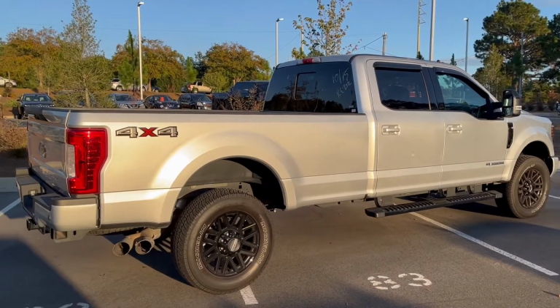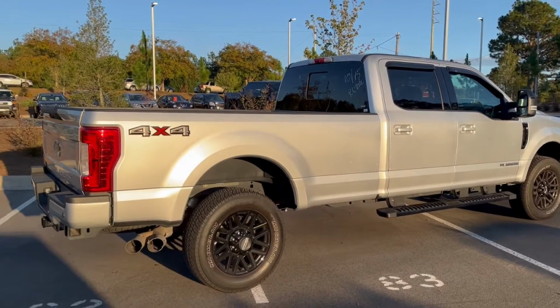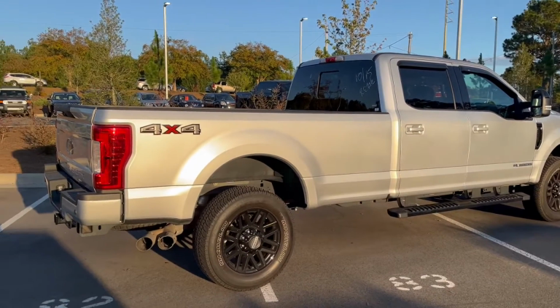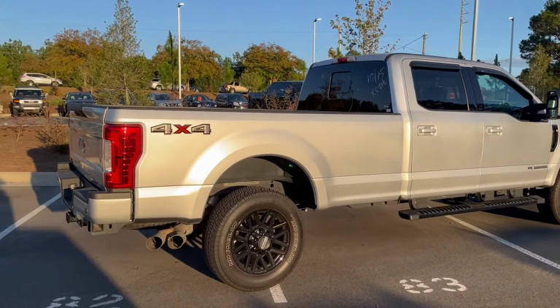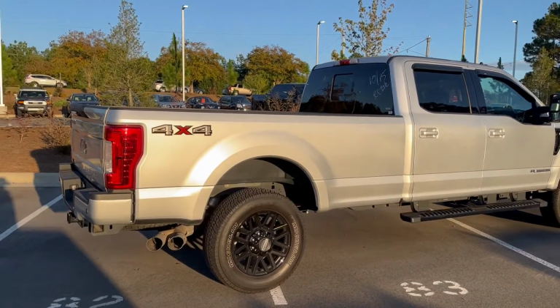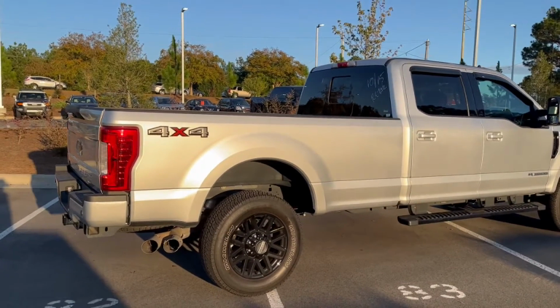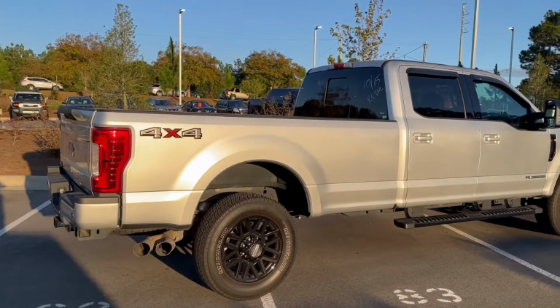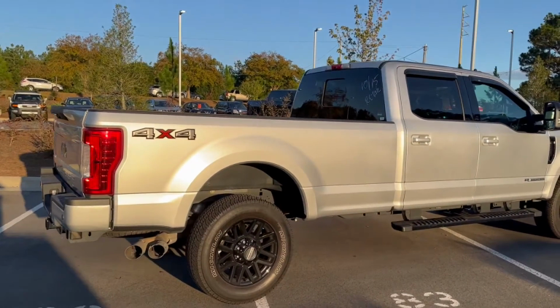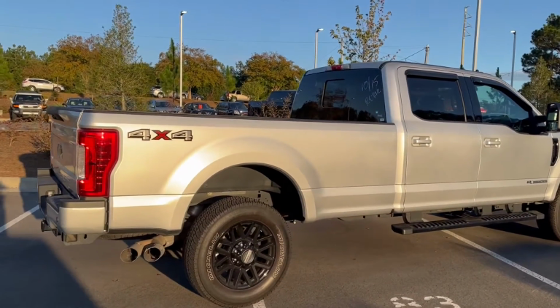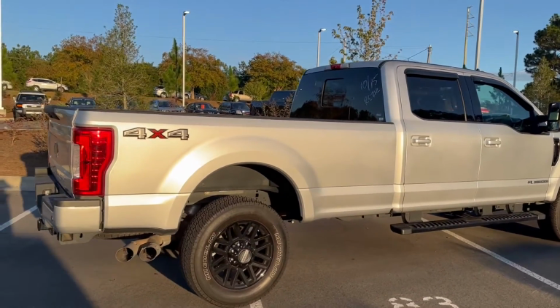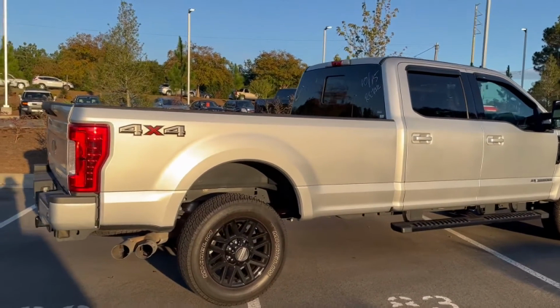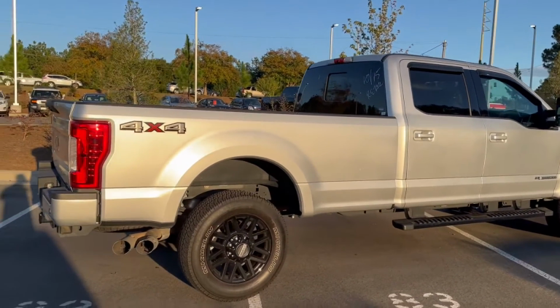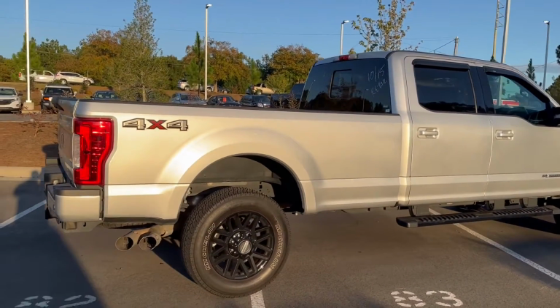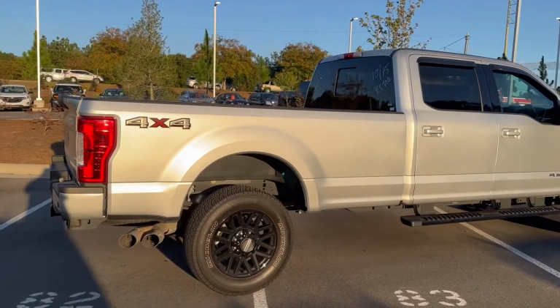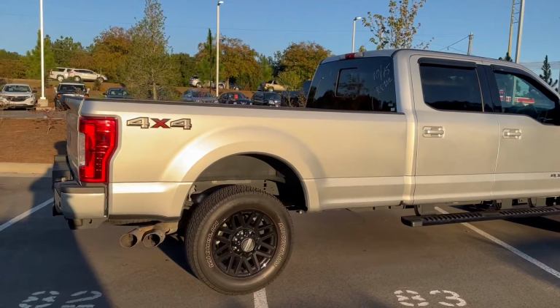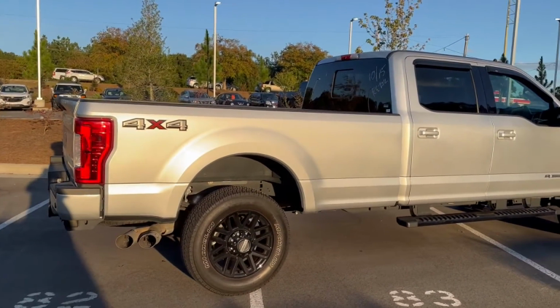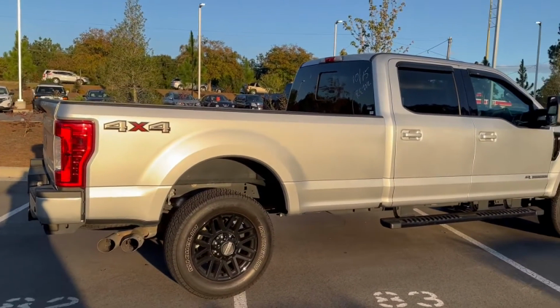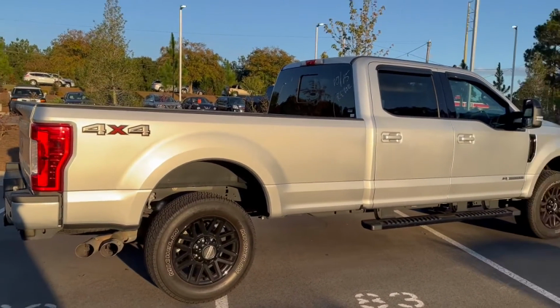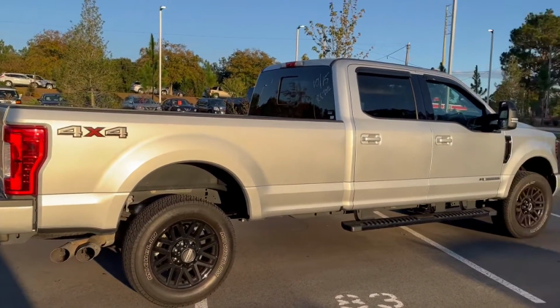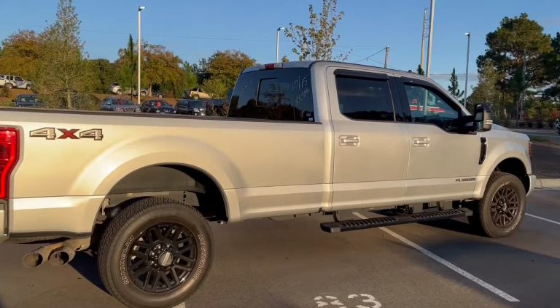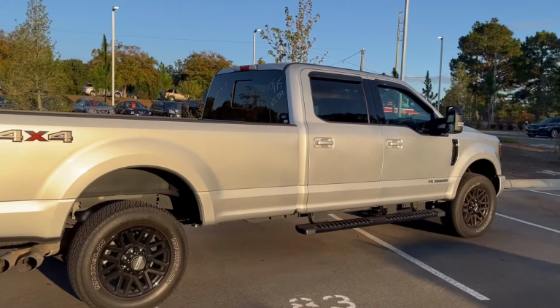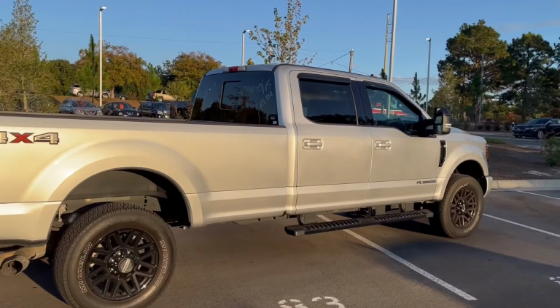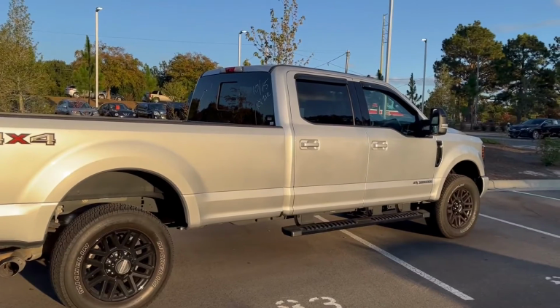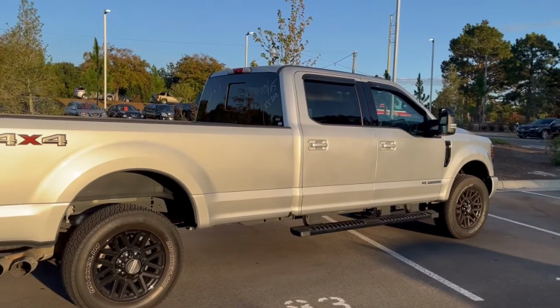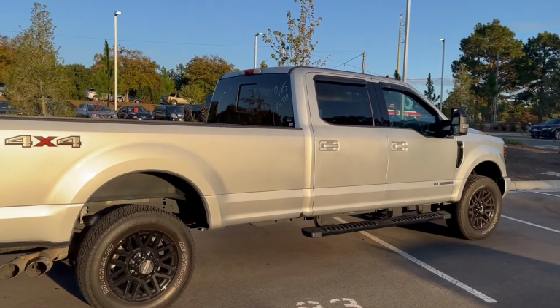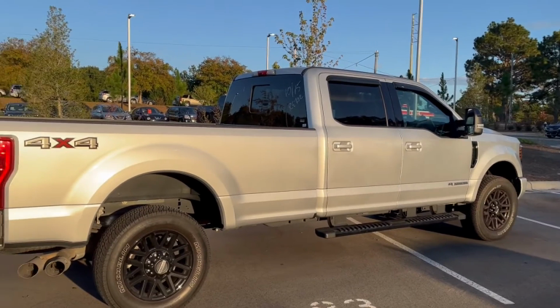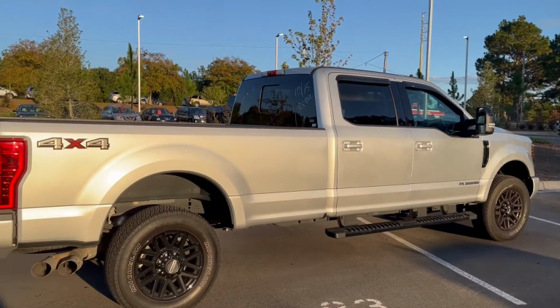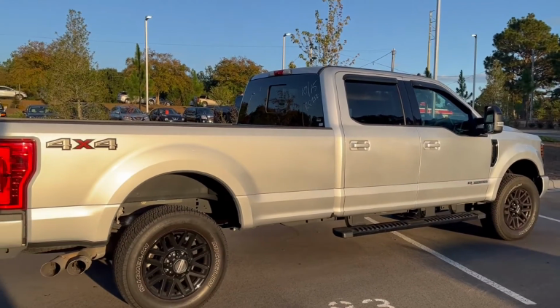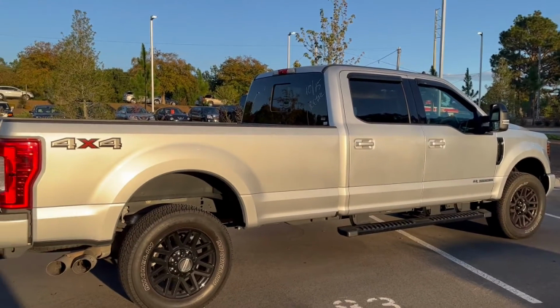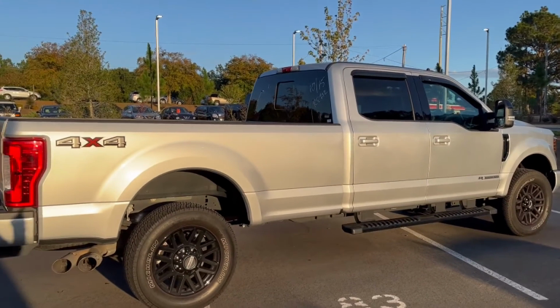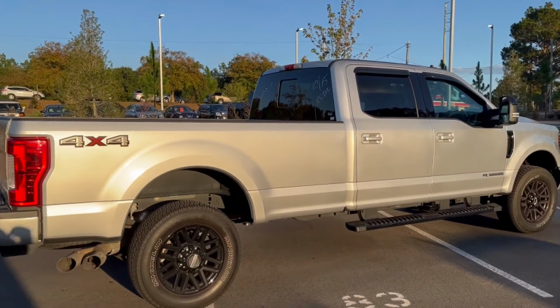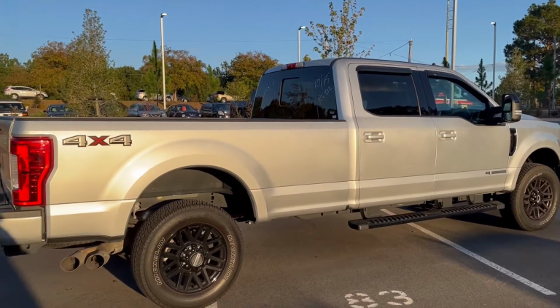Hi, my name is Zayna. I'm going to be your salesman. Today we're looking at the Ford Super Duty with the crew cab.